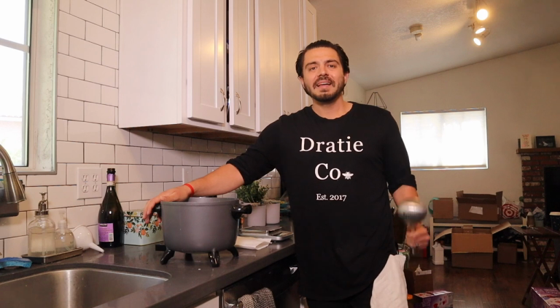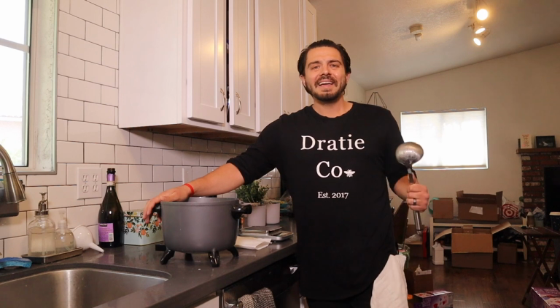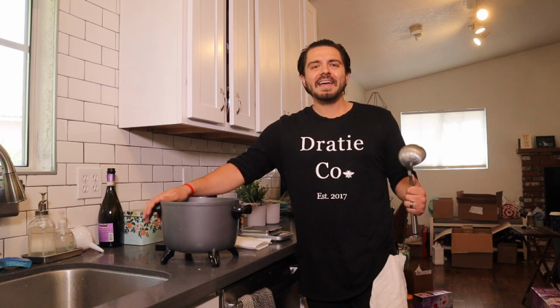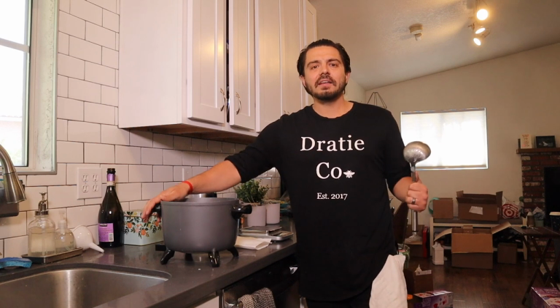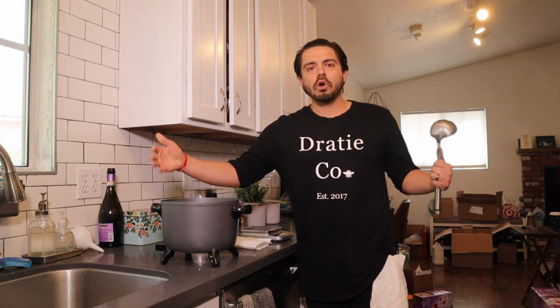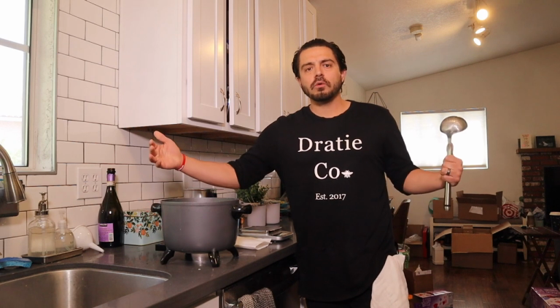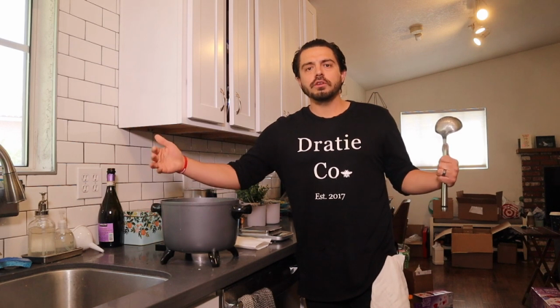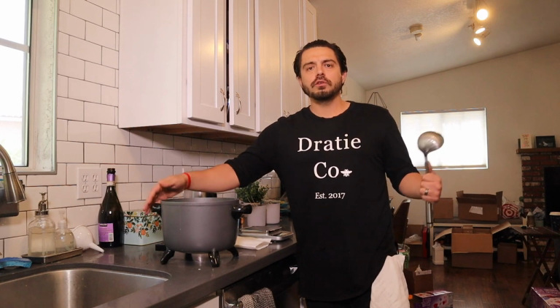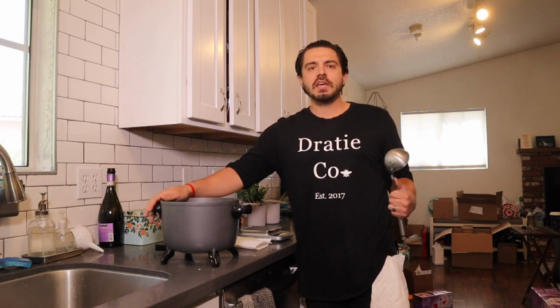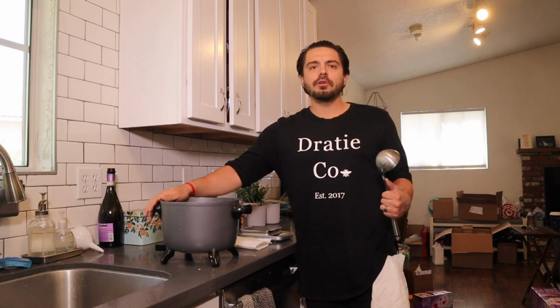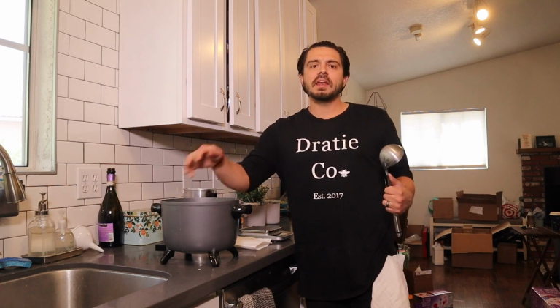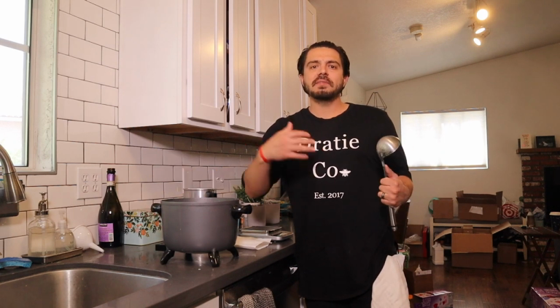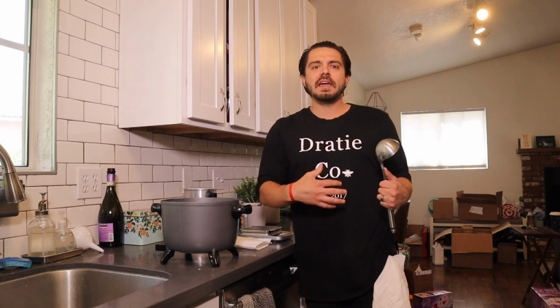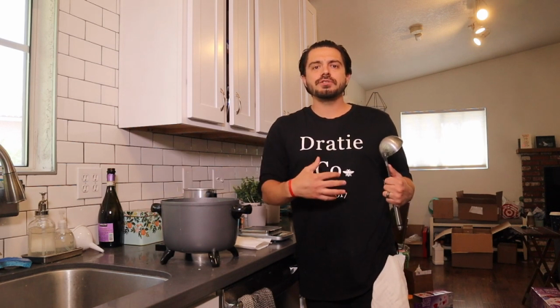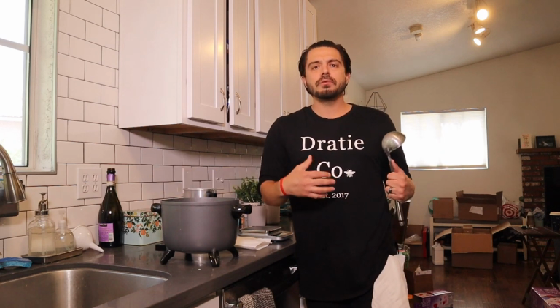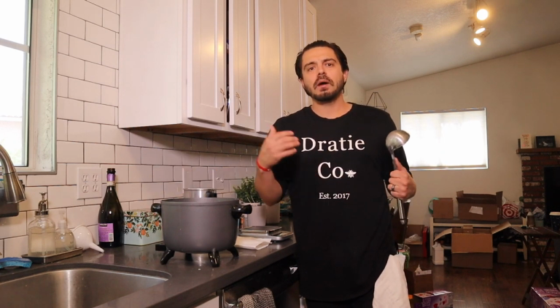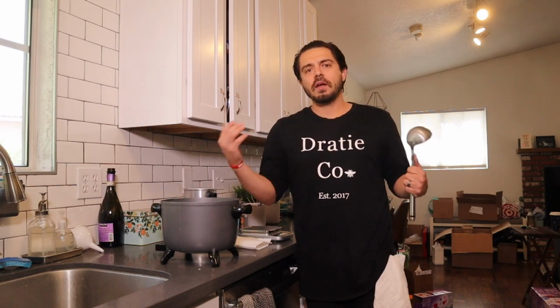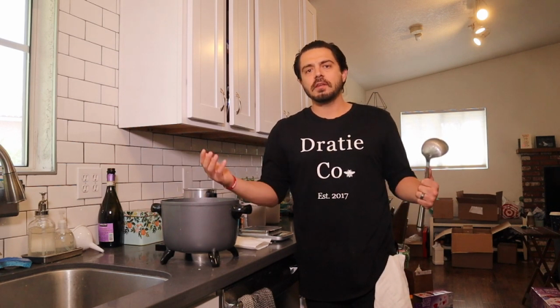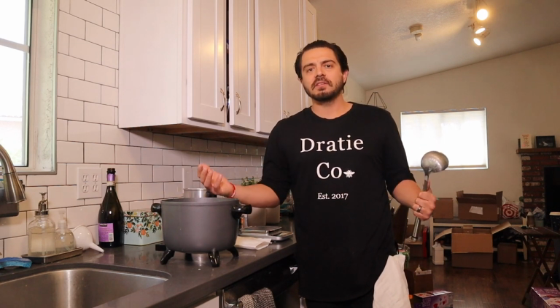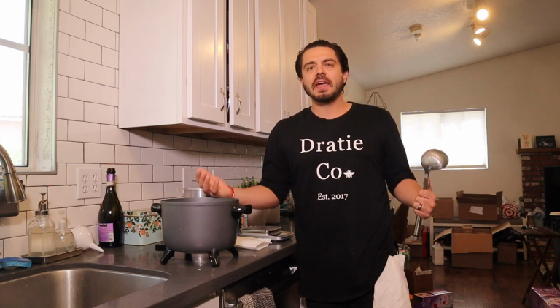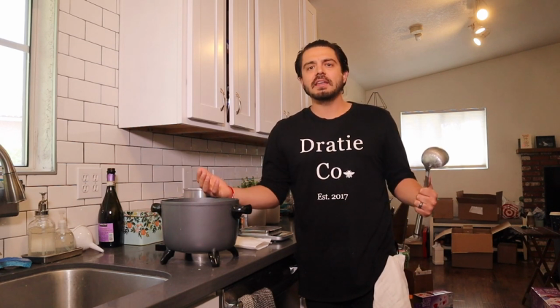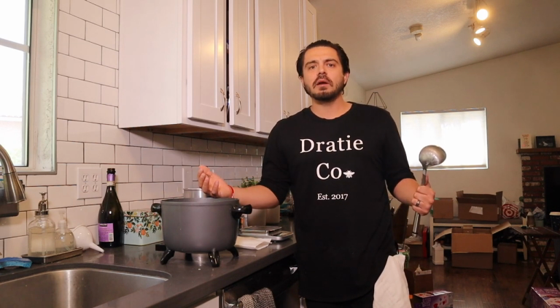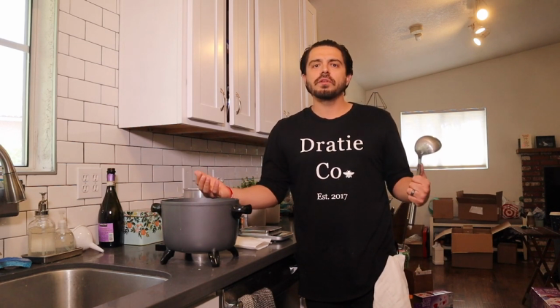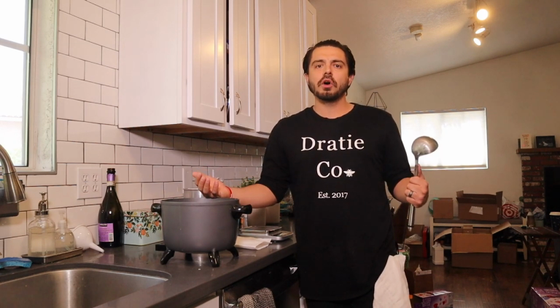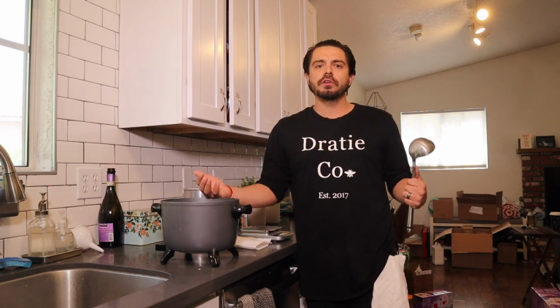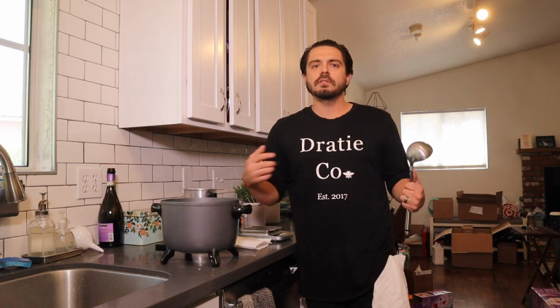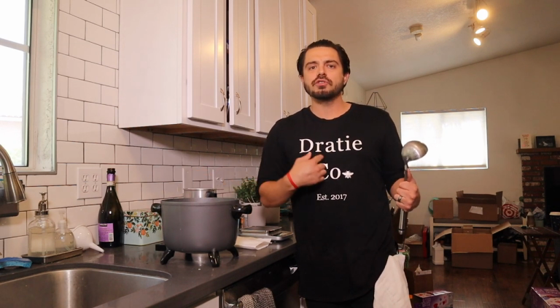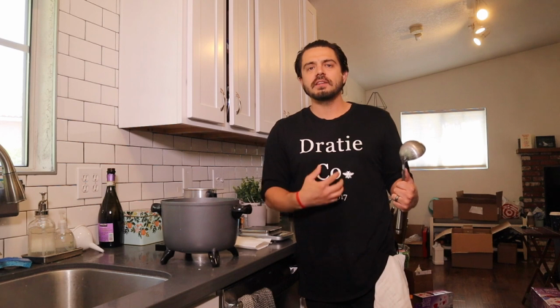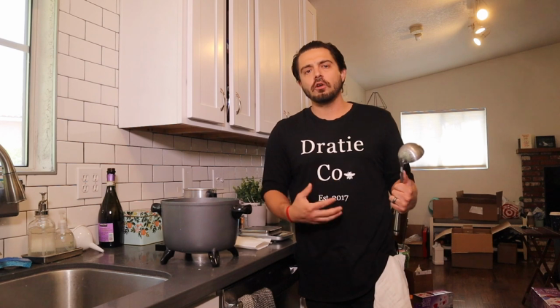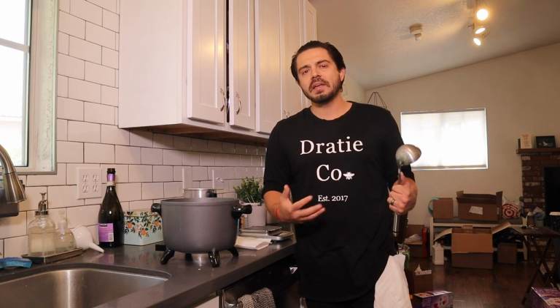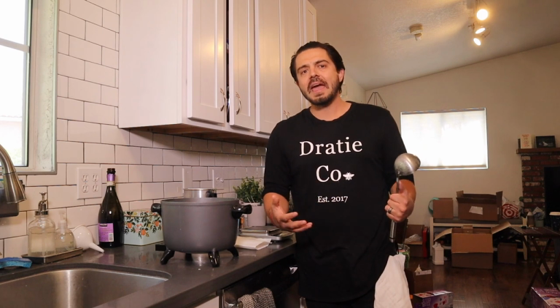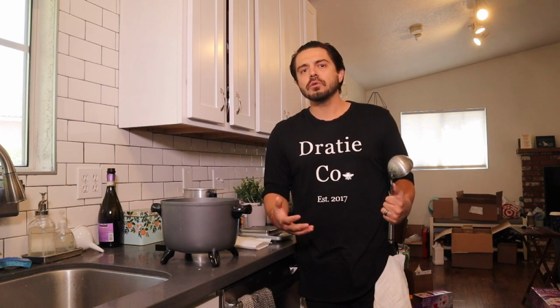Hey guys, welcome to our YouTube channel. My name is Andrew, my wife's name is Katie and we're the owners of Drady Soap and Candle.